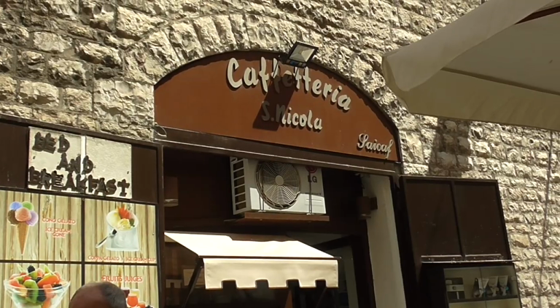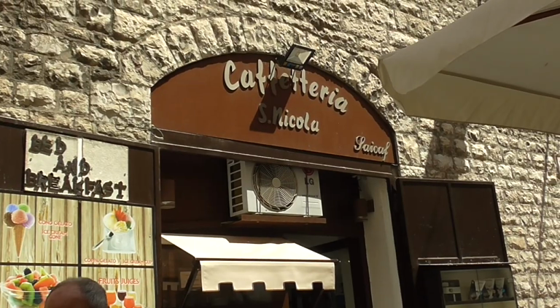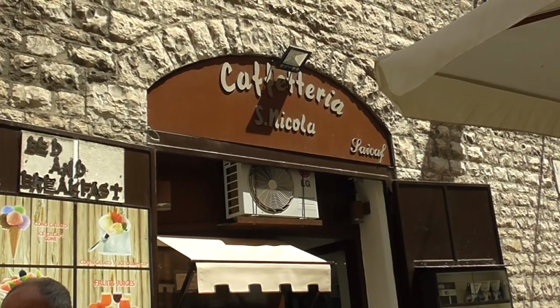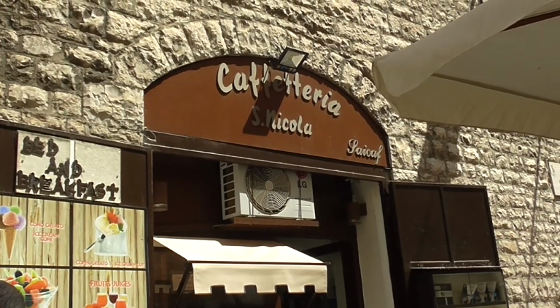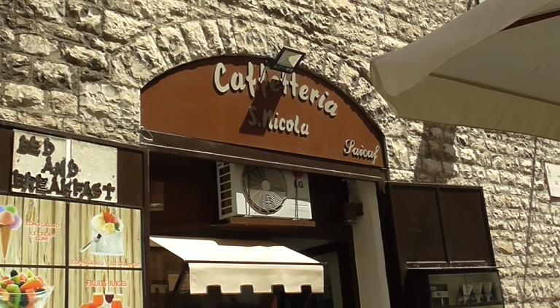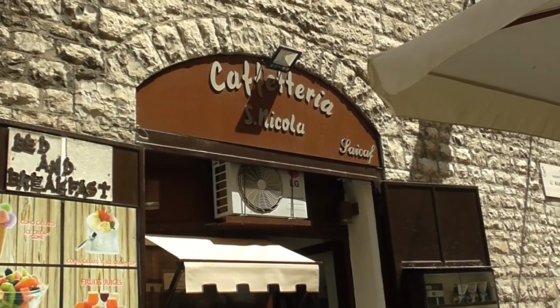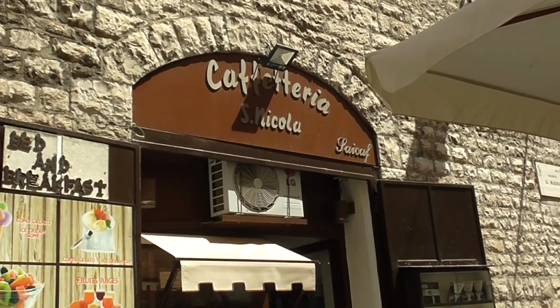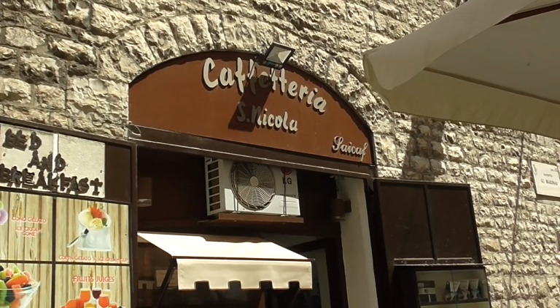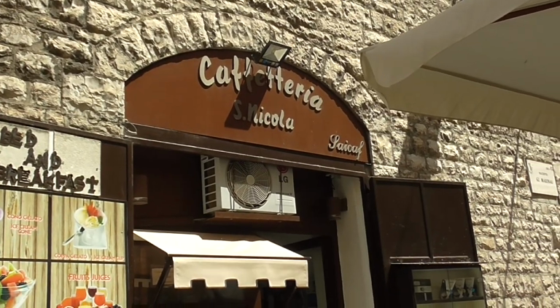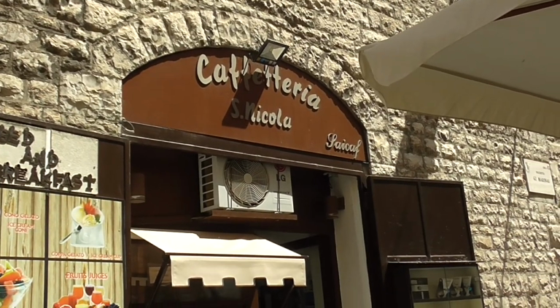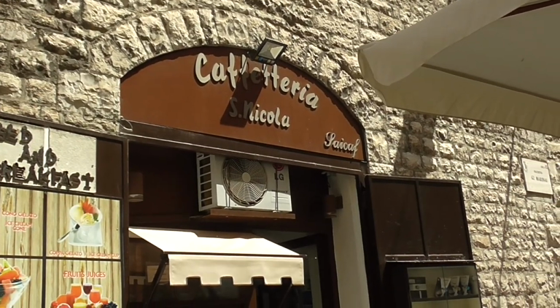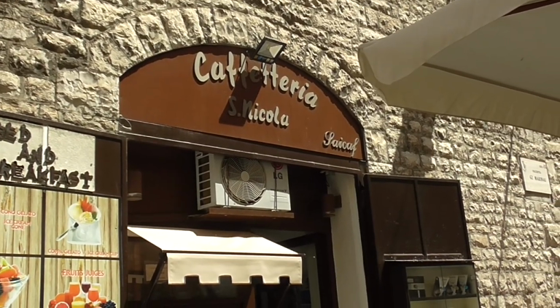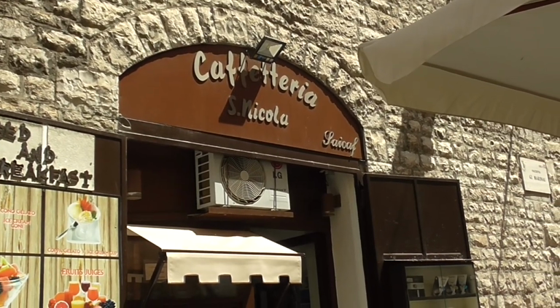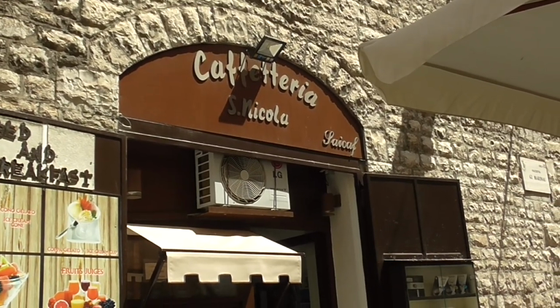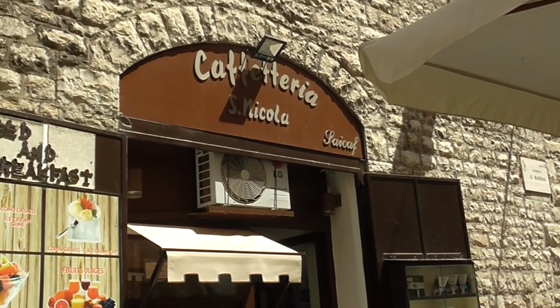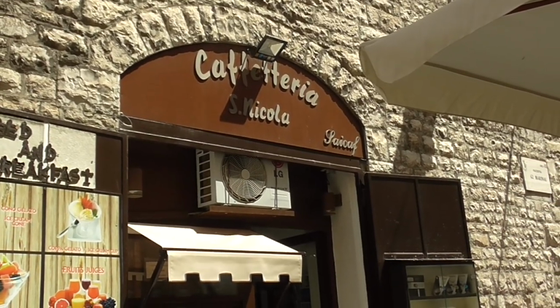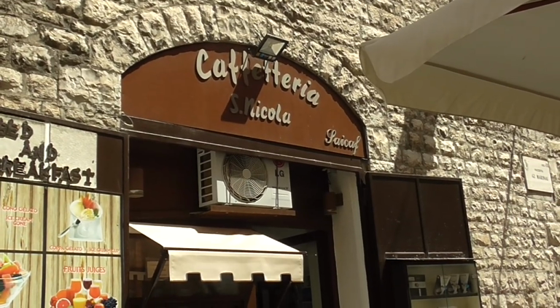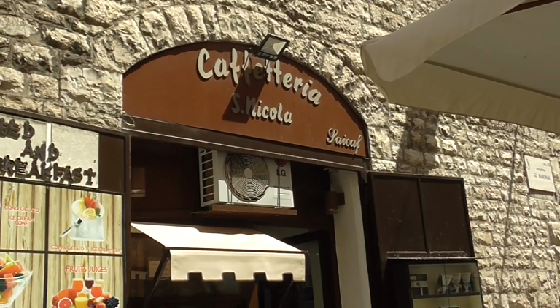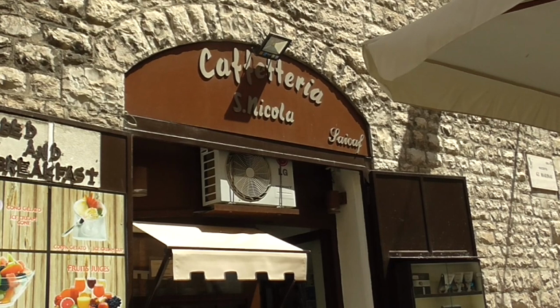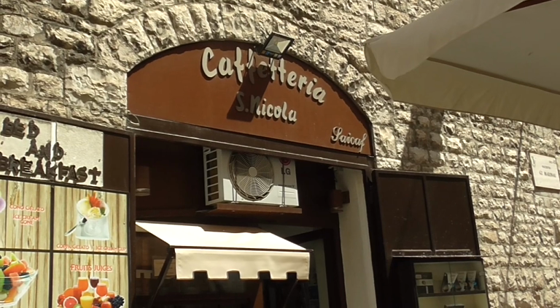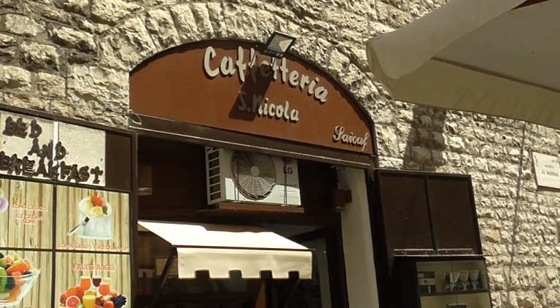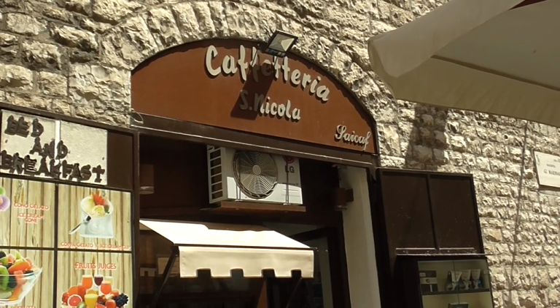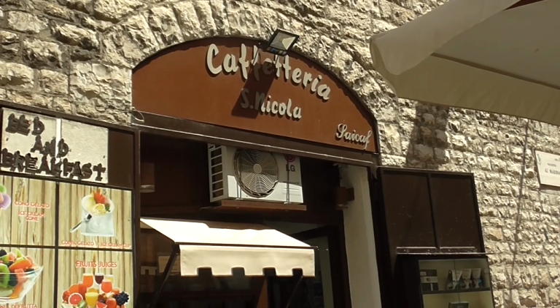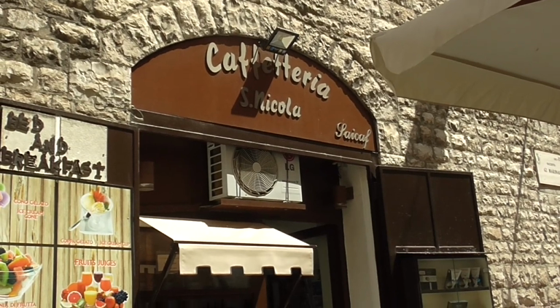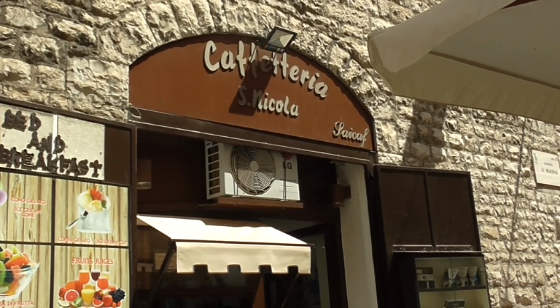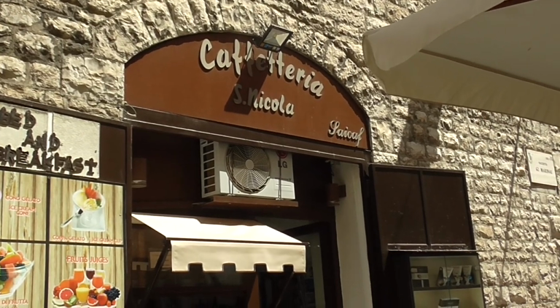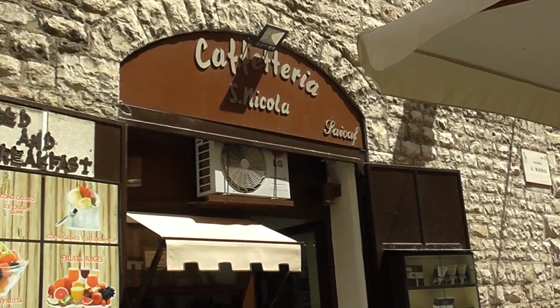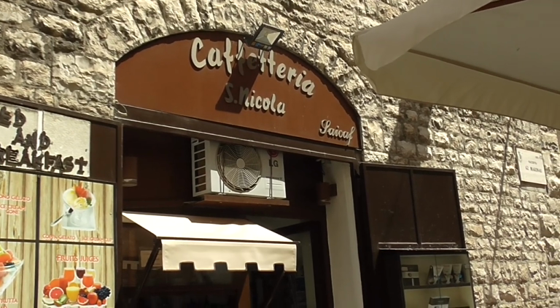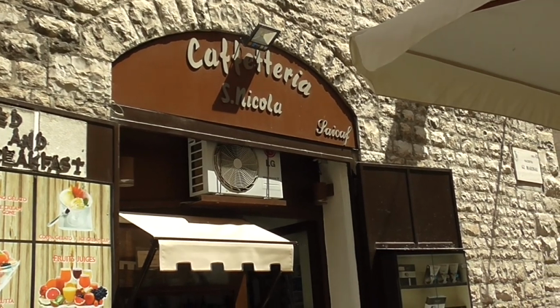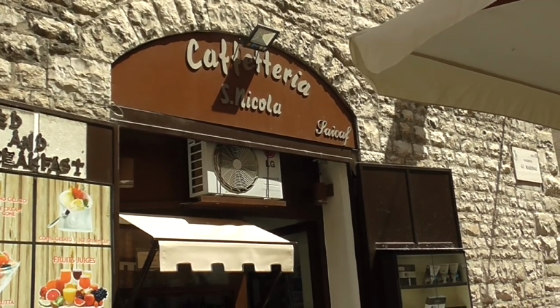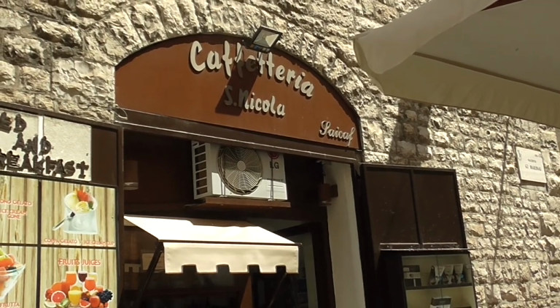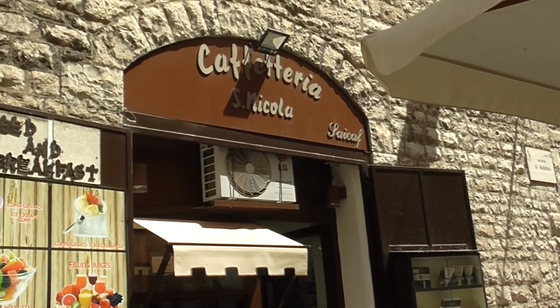You know when you're getting close to the Basilica of St. Nicholas when everything is named St. Nicola.